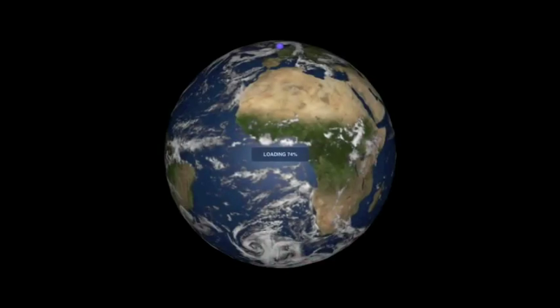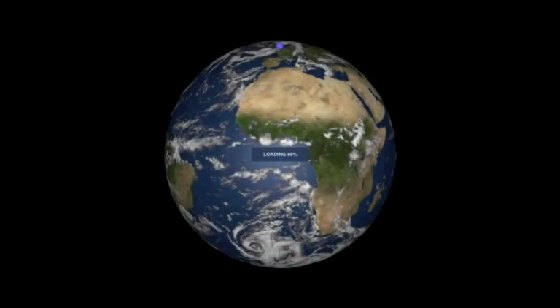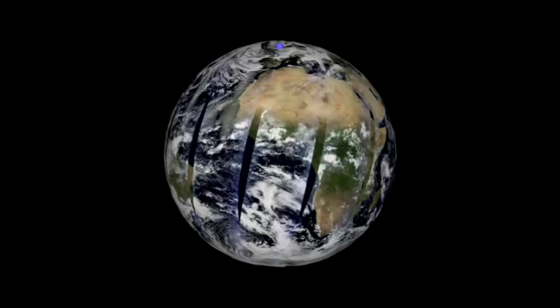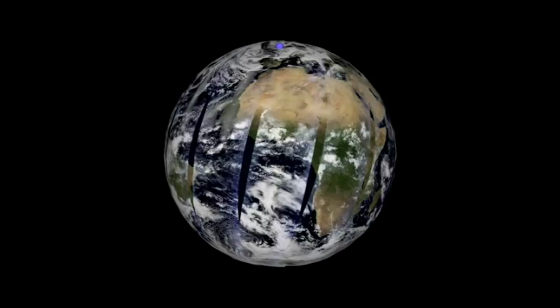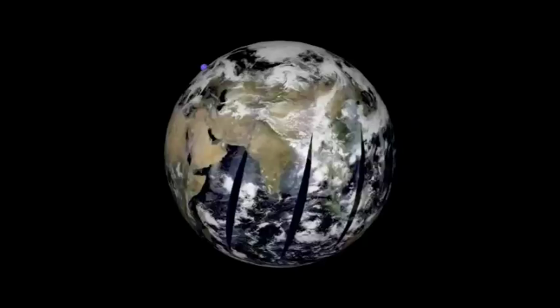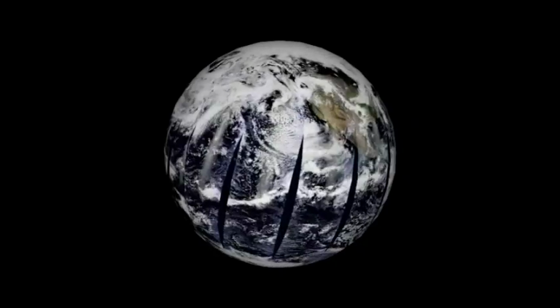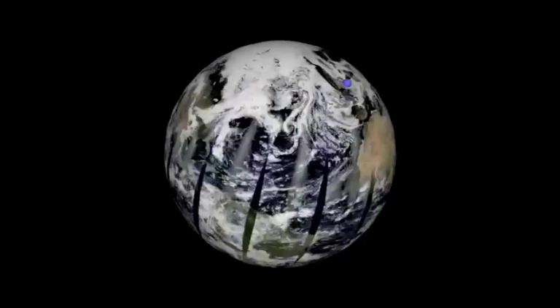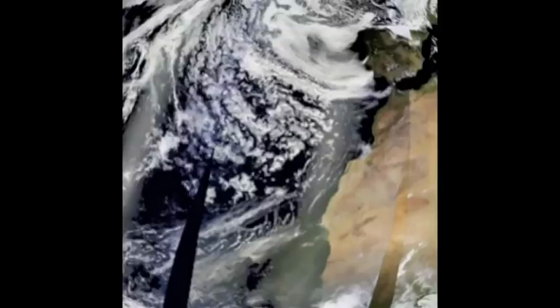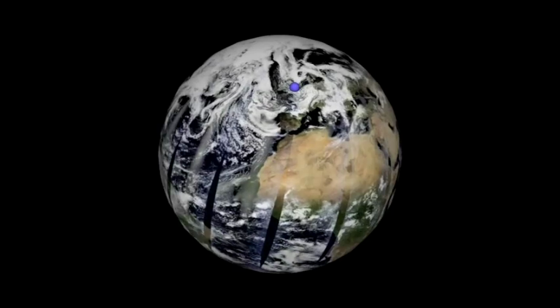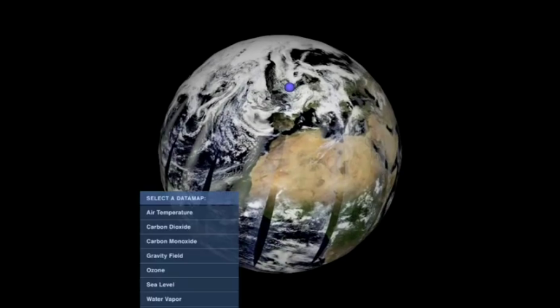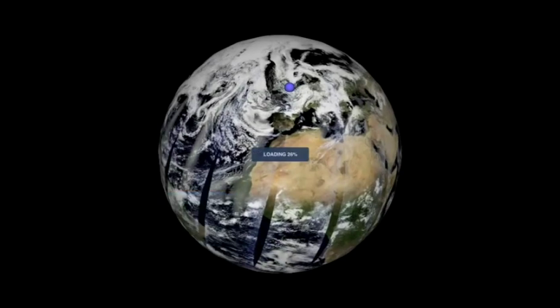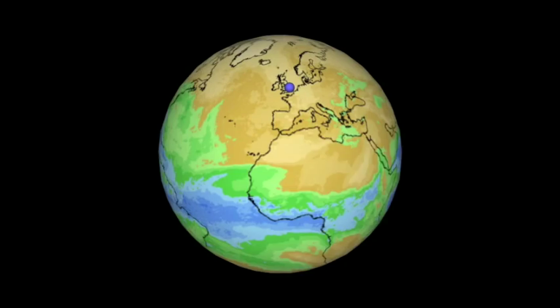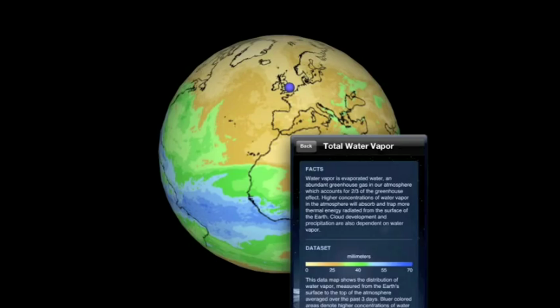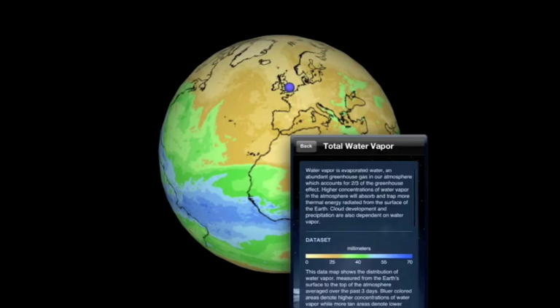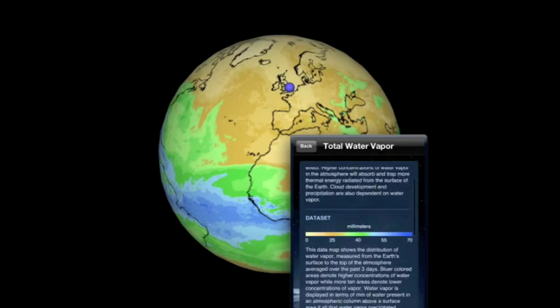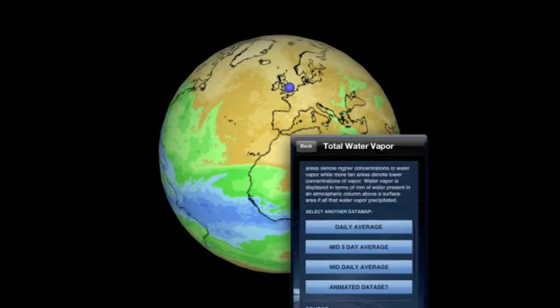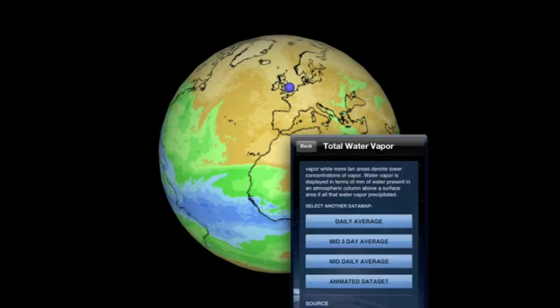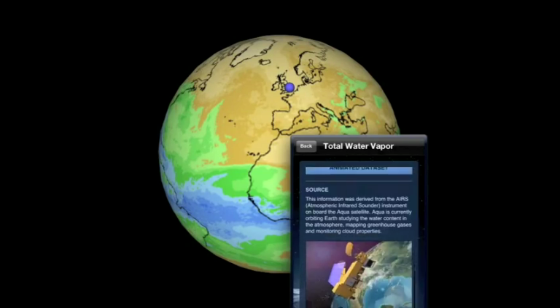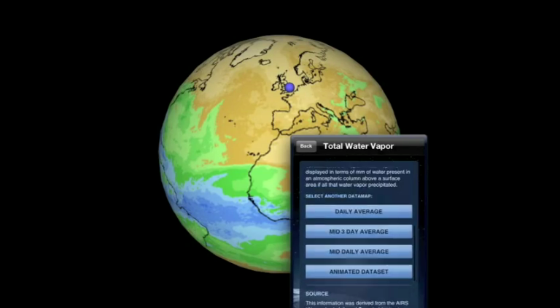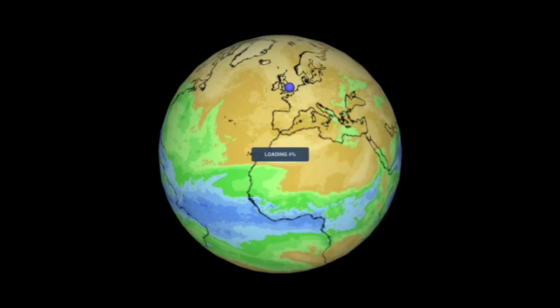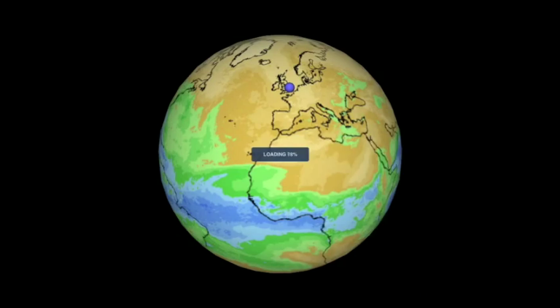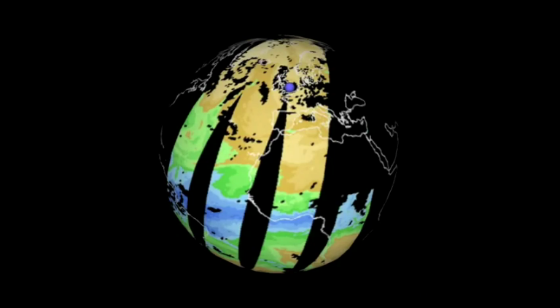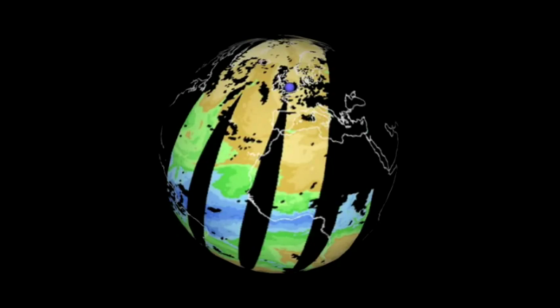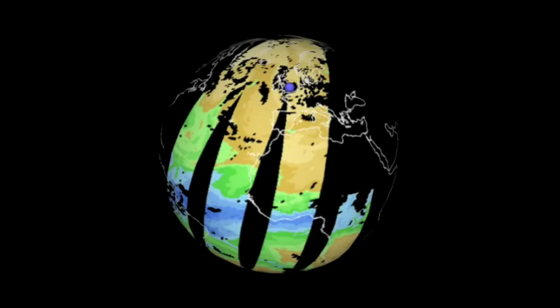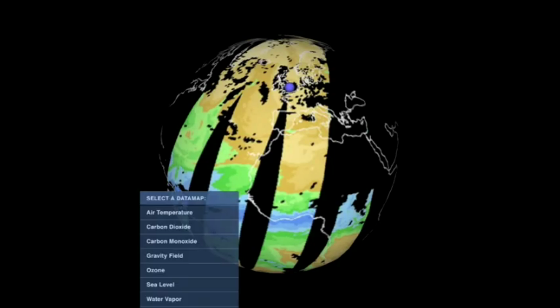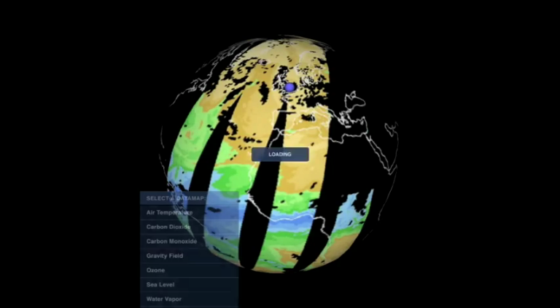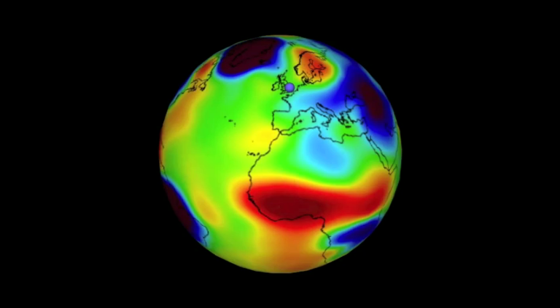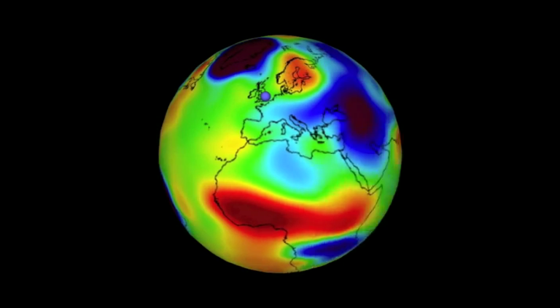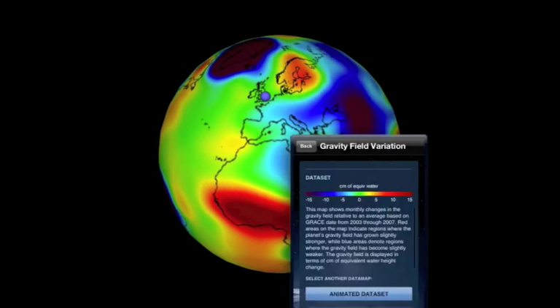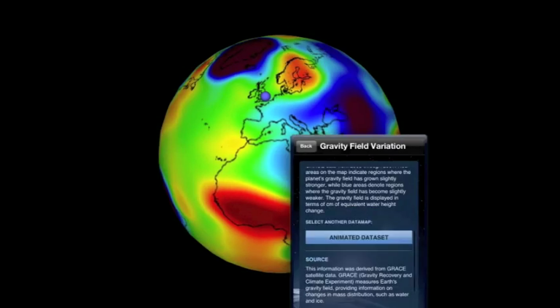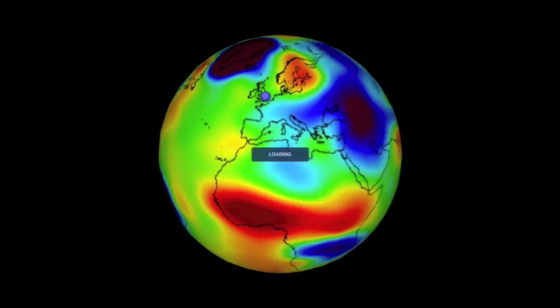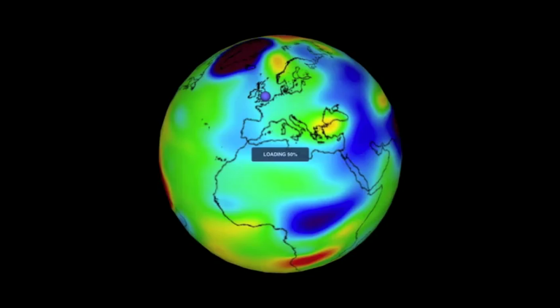First up is EarthNow, a free app from NASA, where you get to use pretty much real-time satellite data plotted onto a globe.